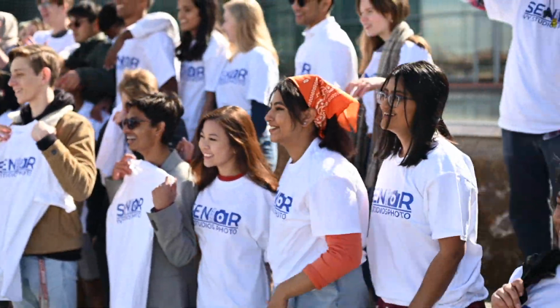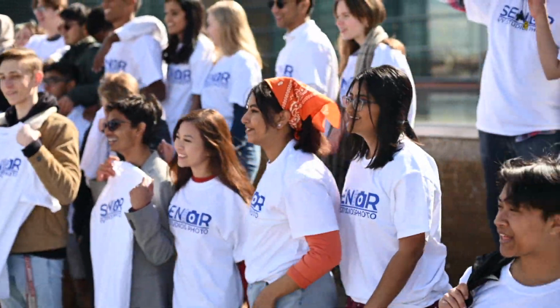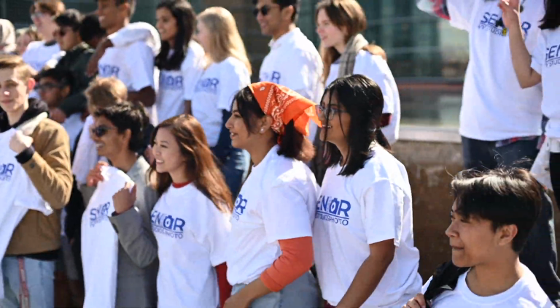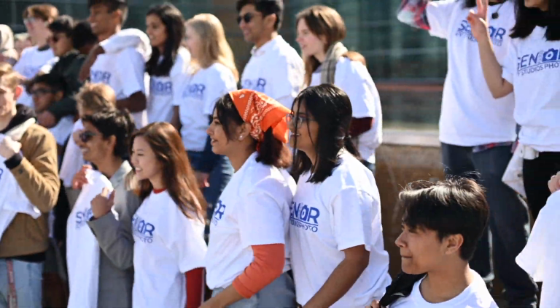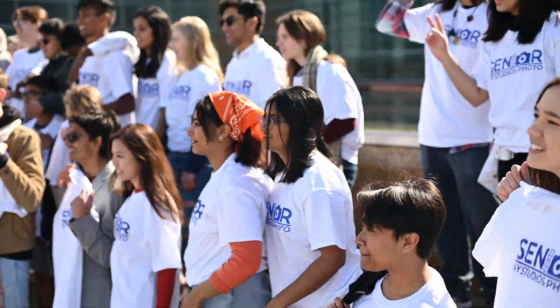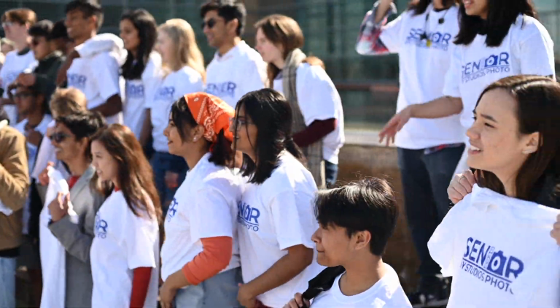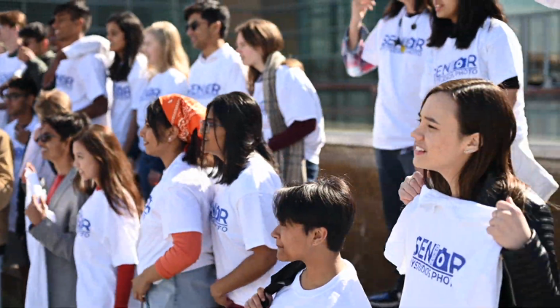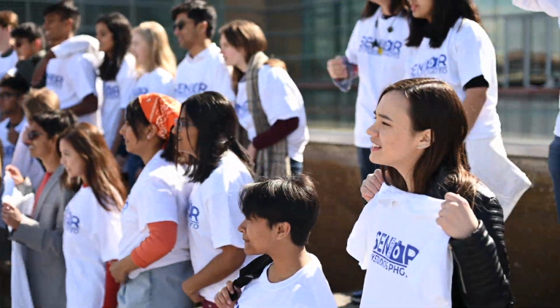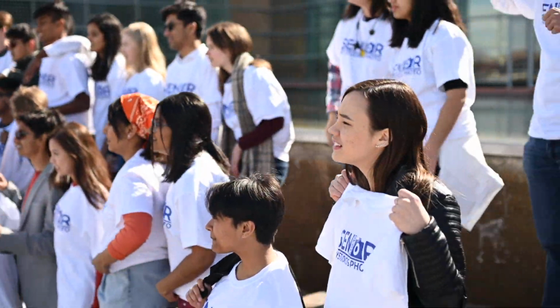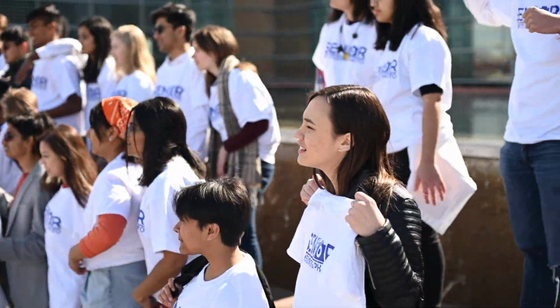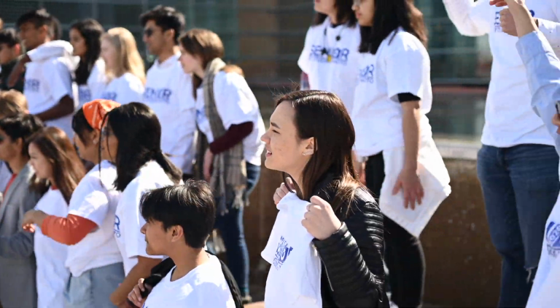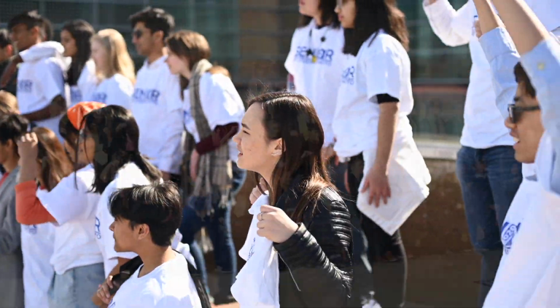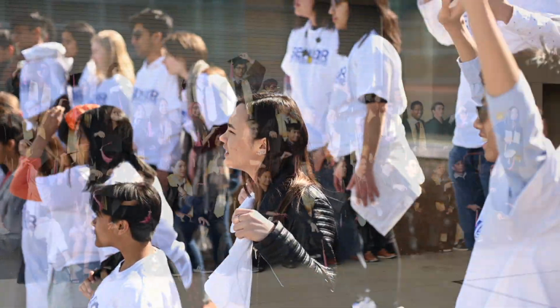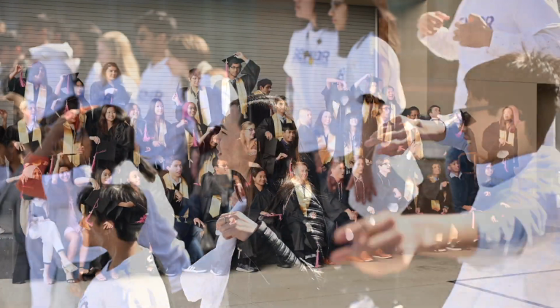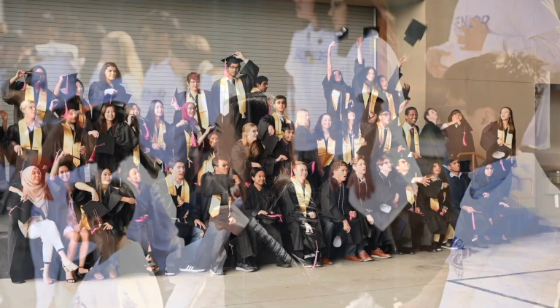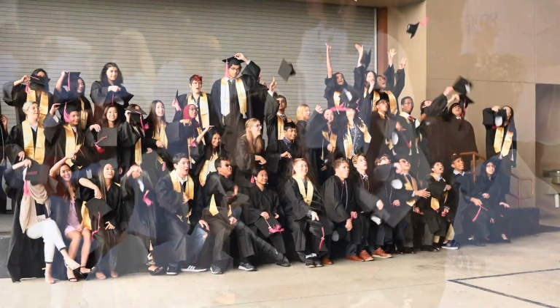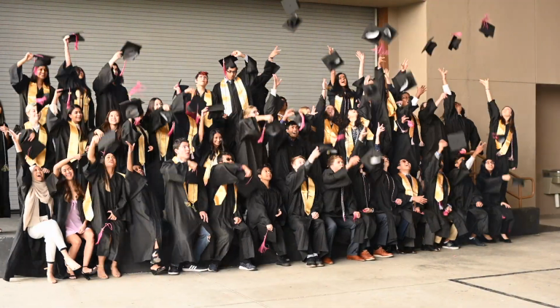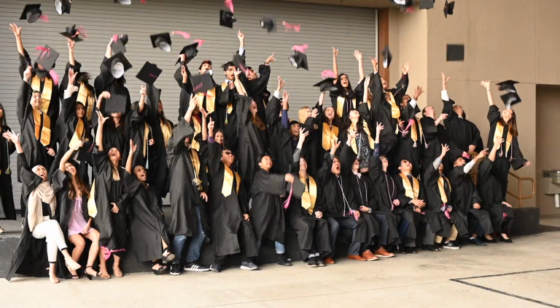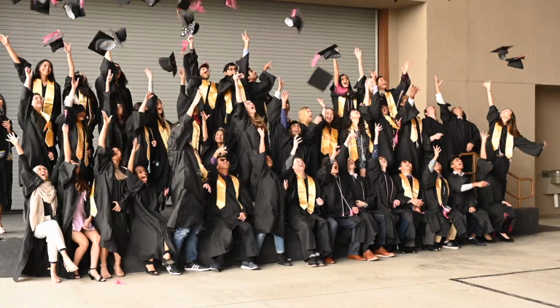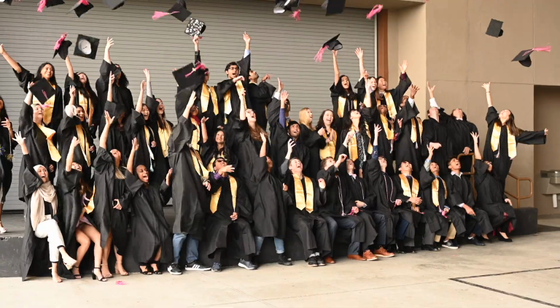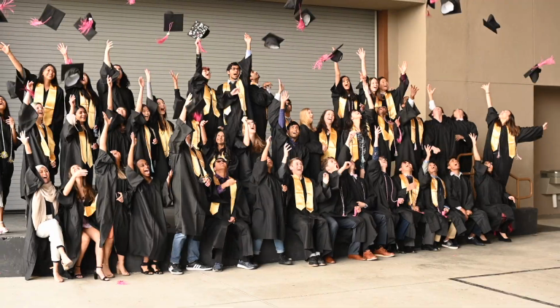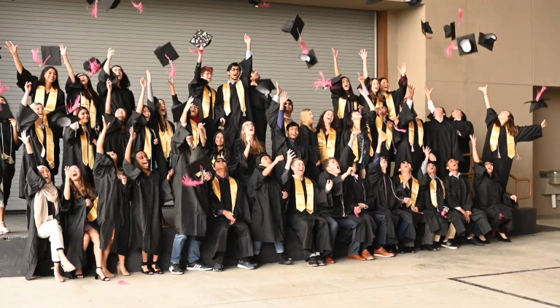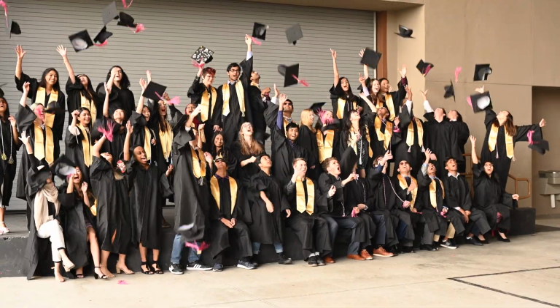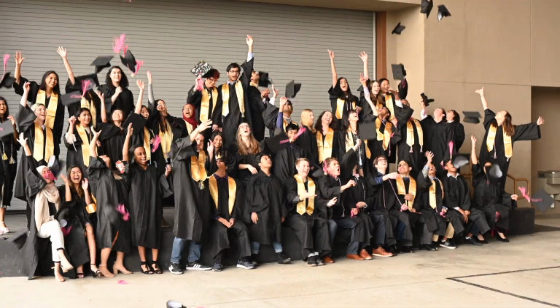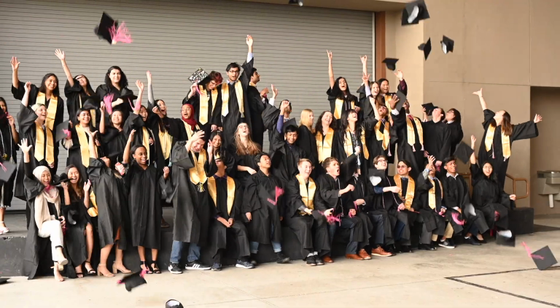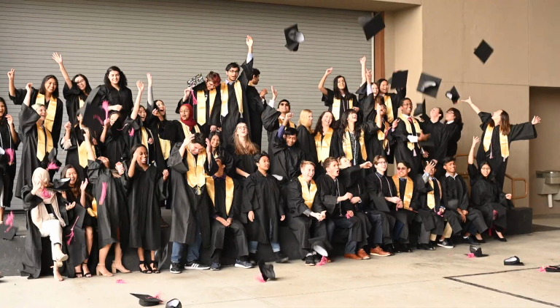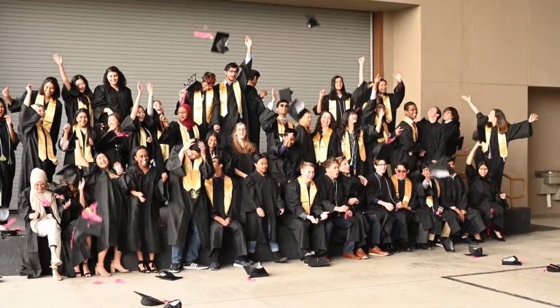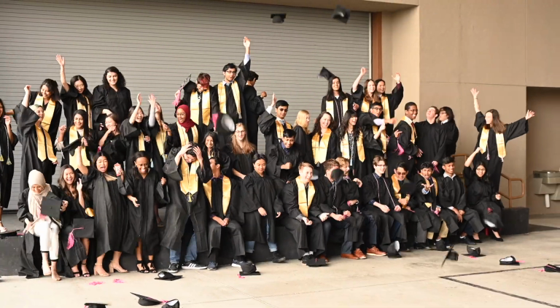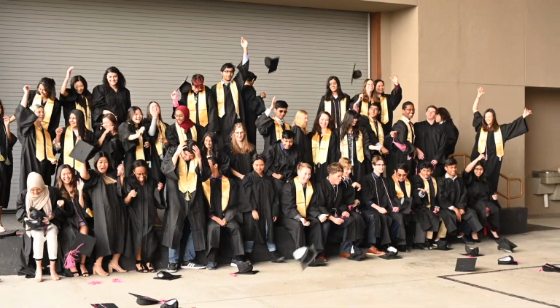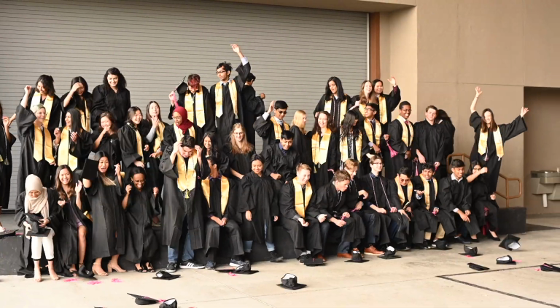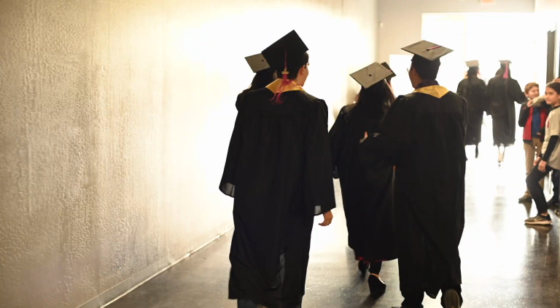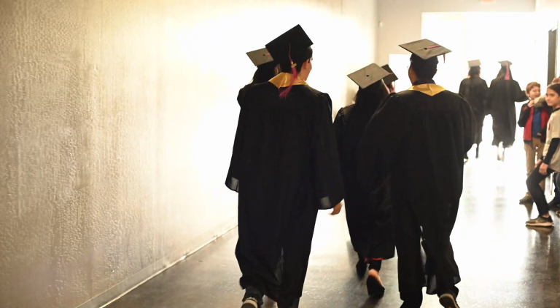We work one-on-one with our upperclassmen to create a path to college and beyond.